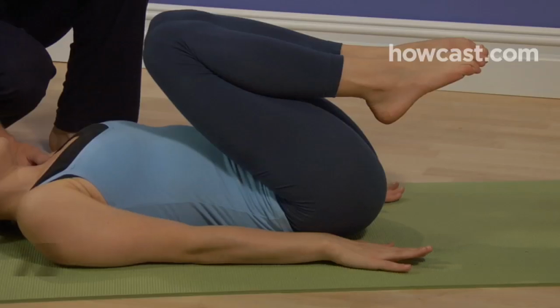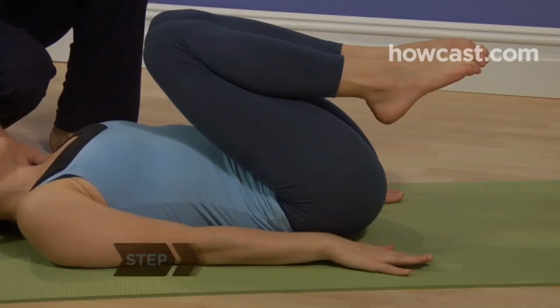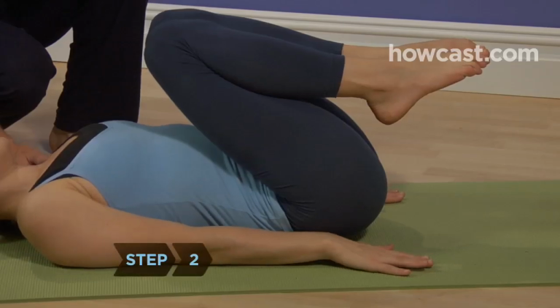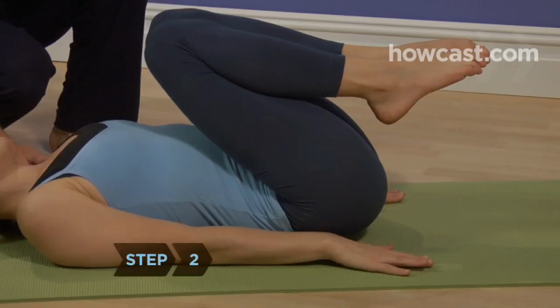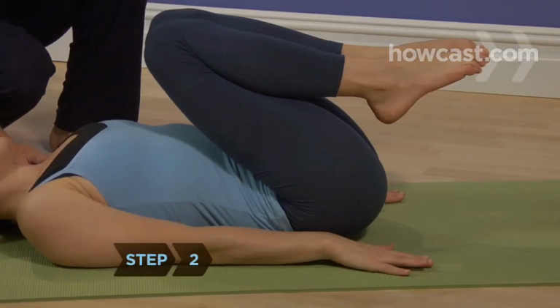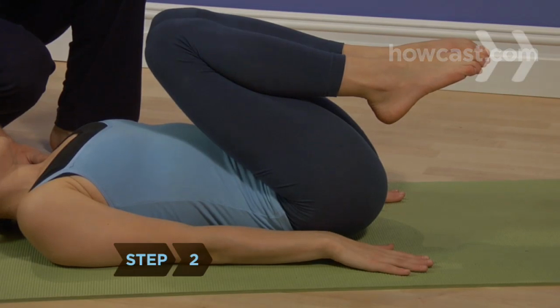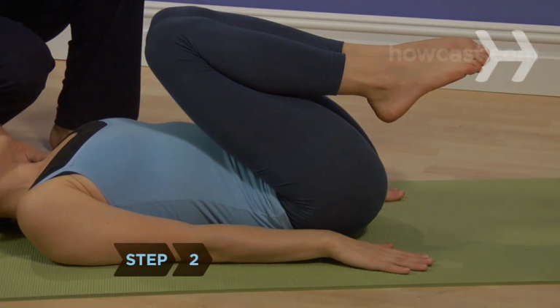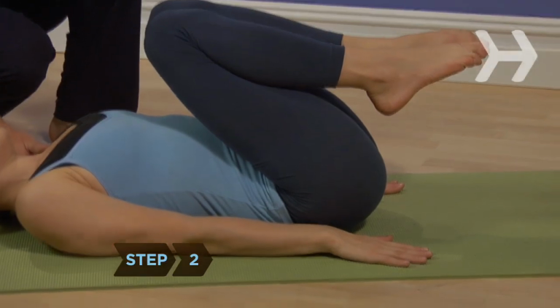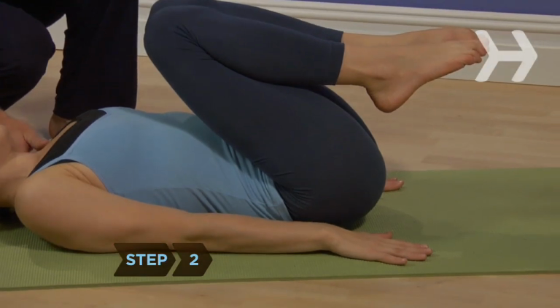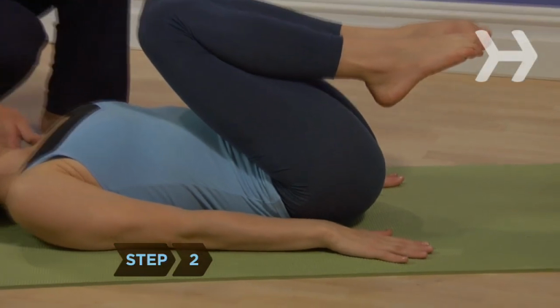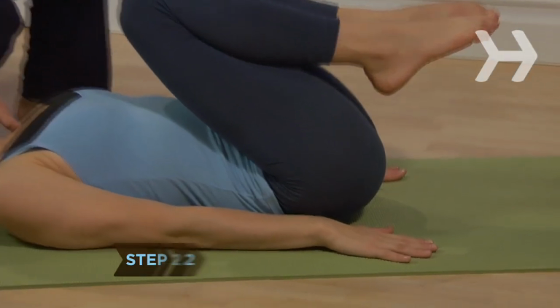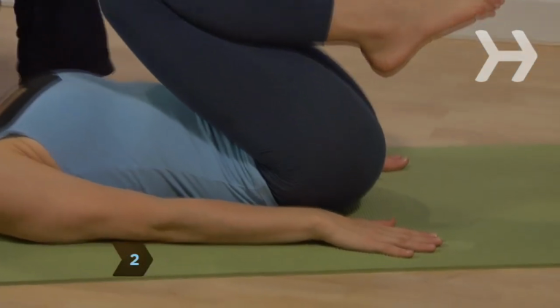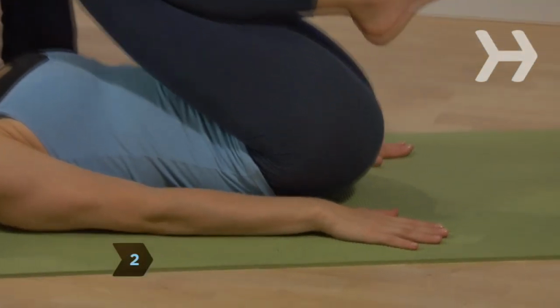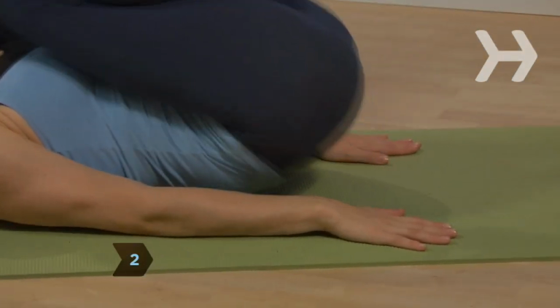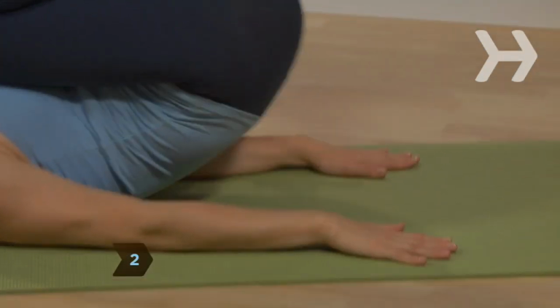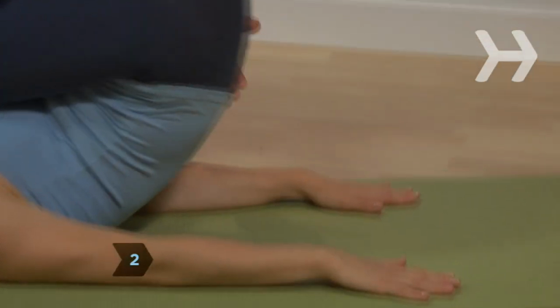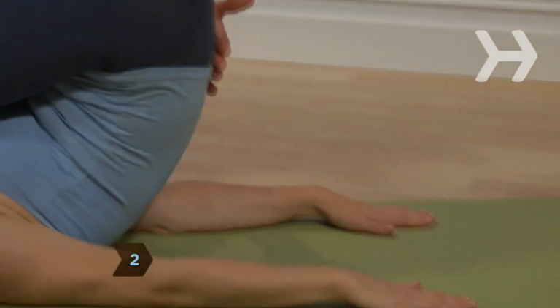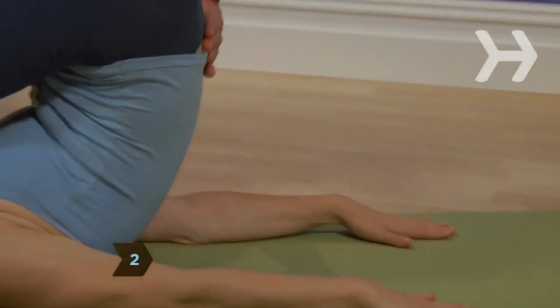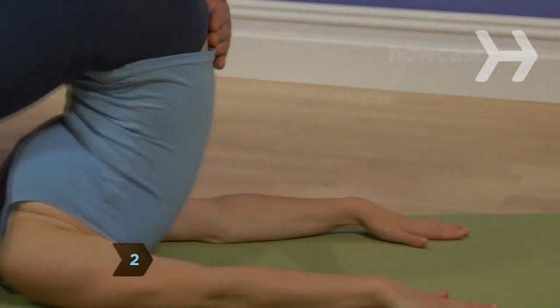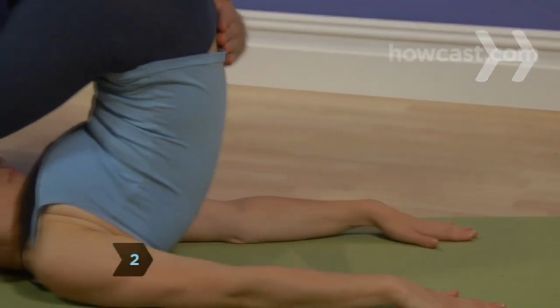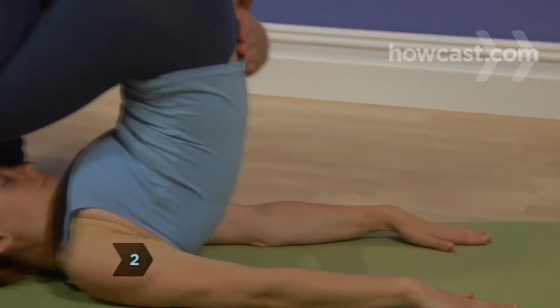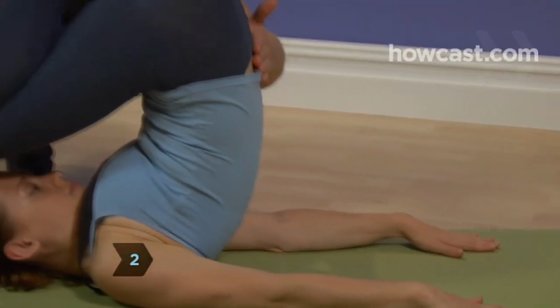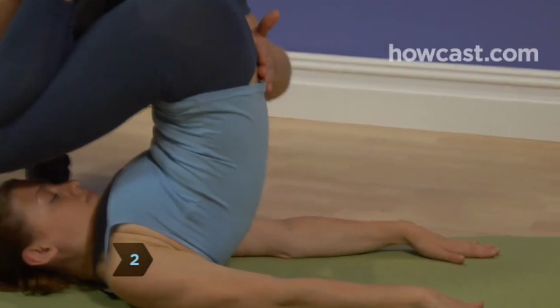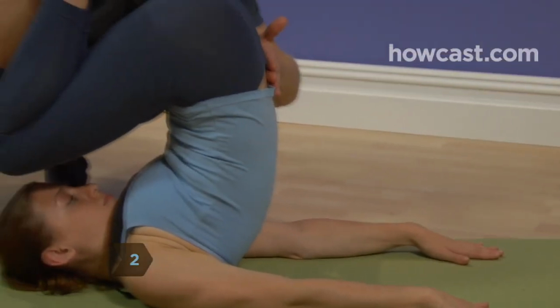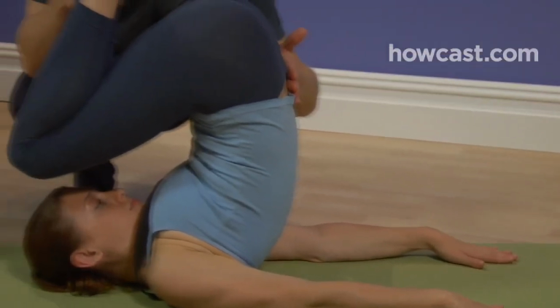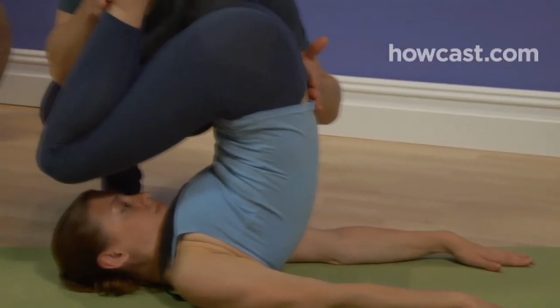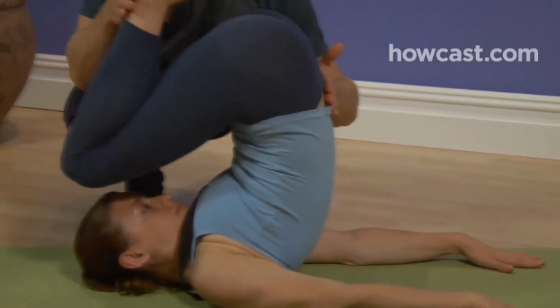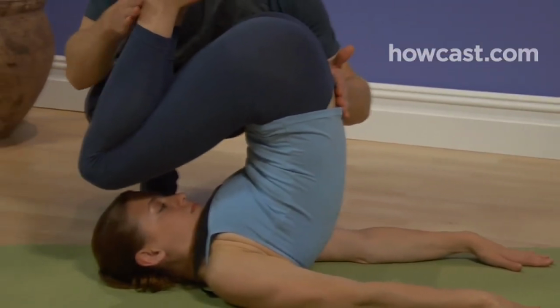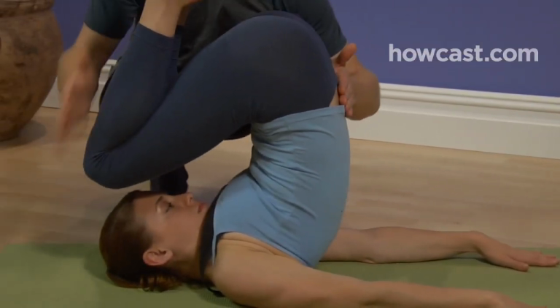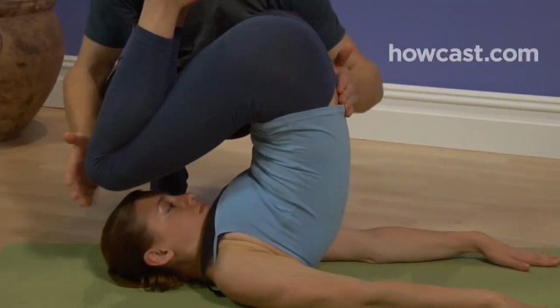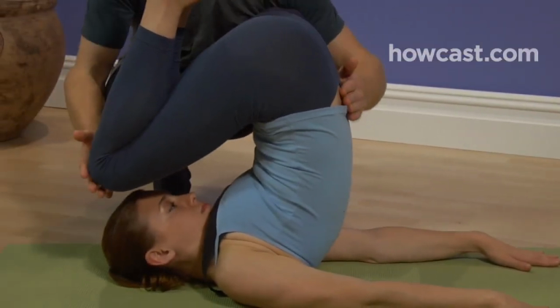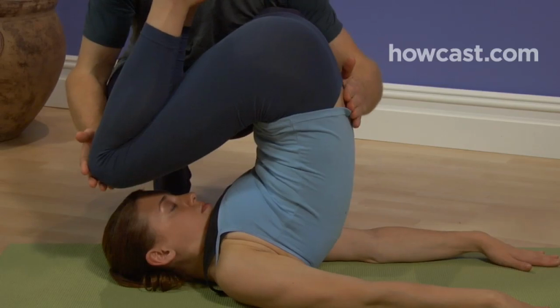Step 2. Press your hands into the ground to help you lift your hips up off the floor, with your knees still bent at your chest.